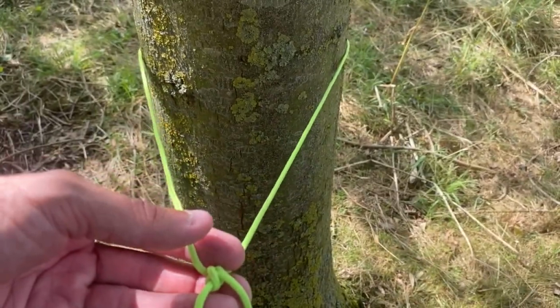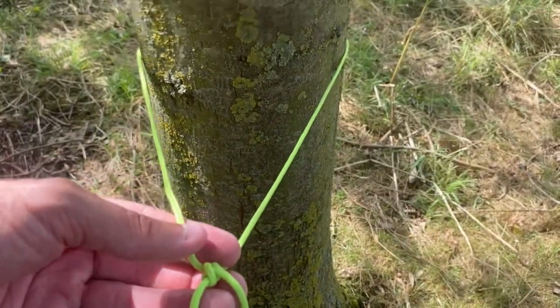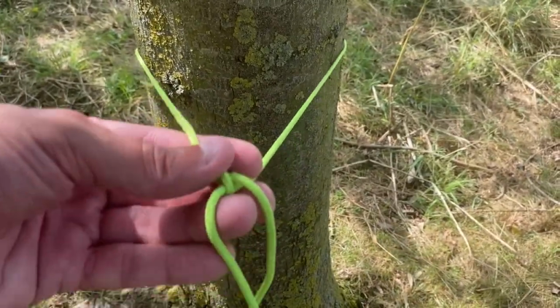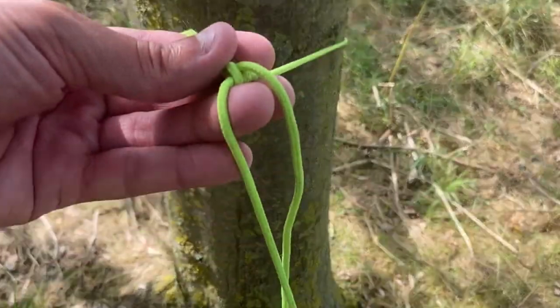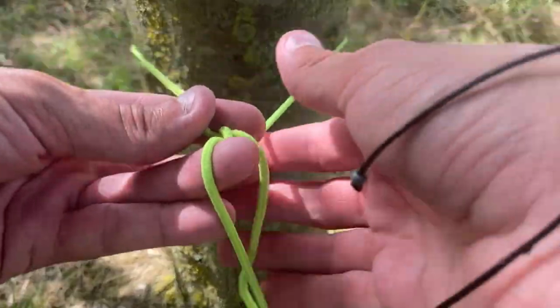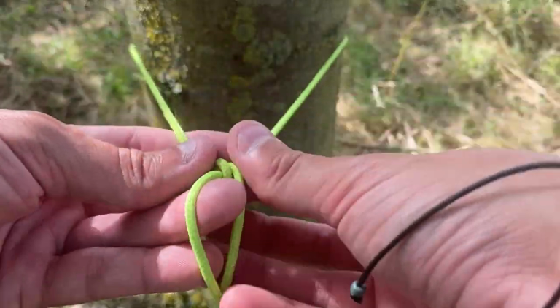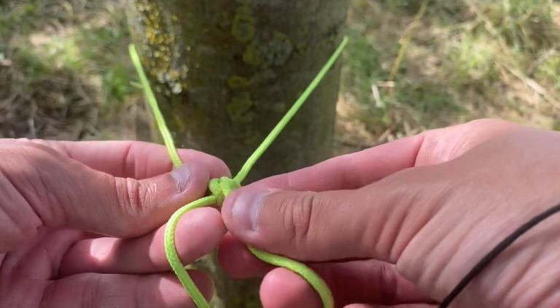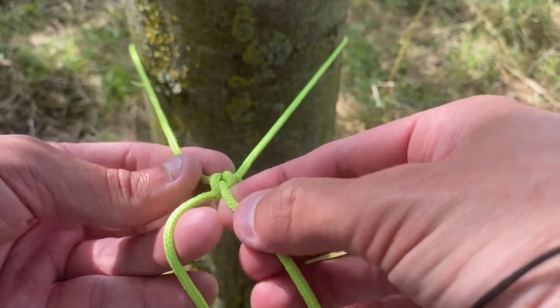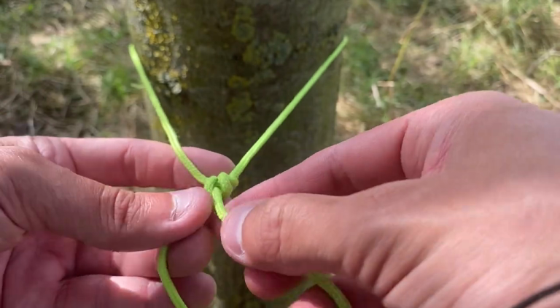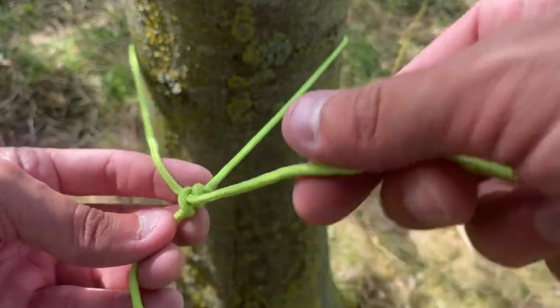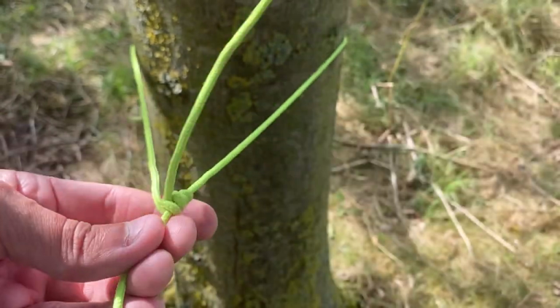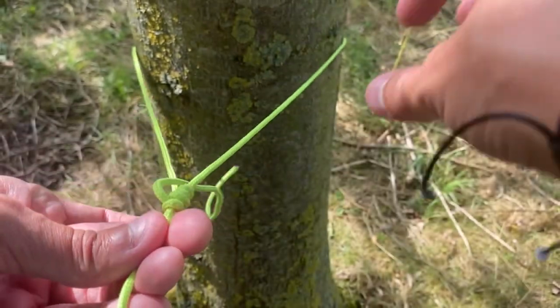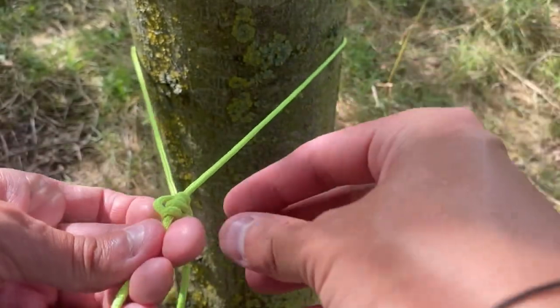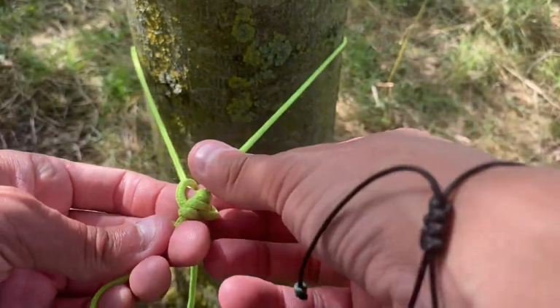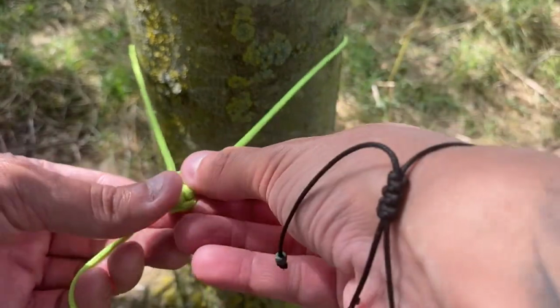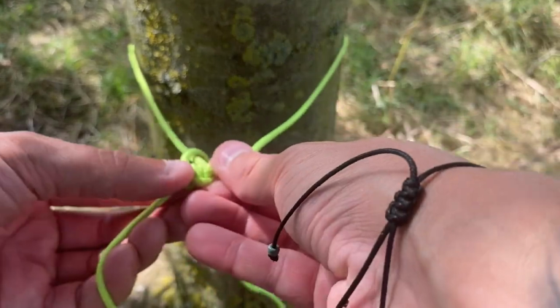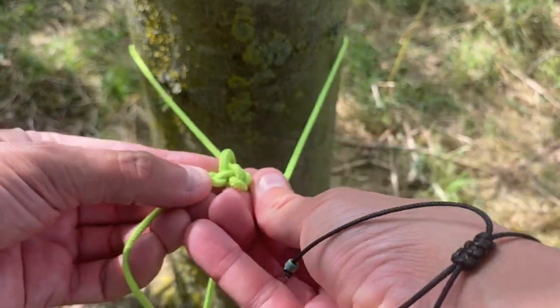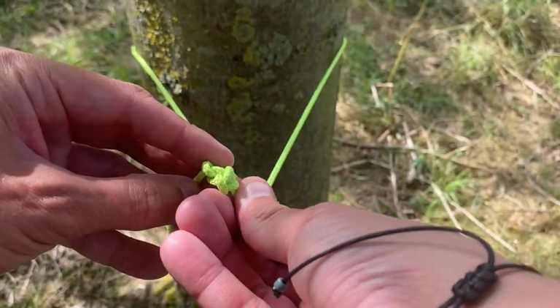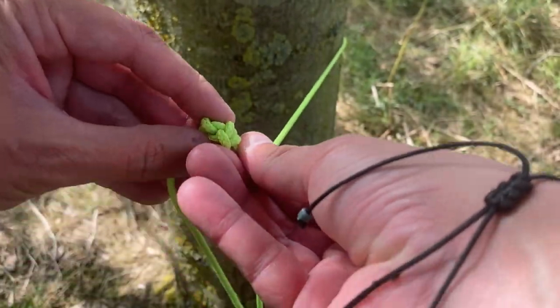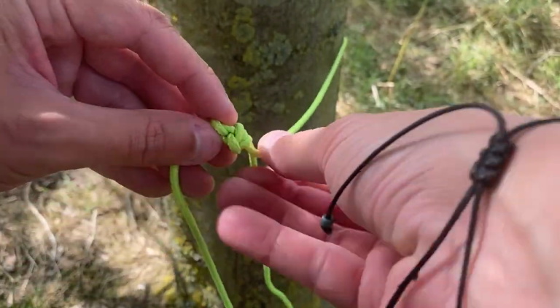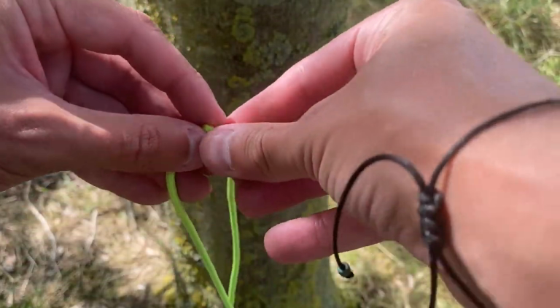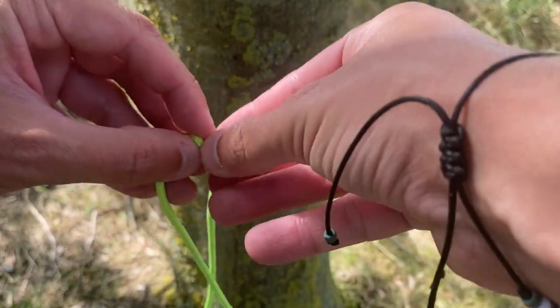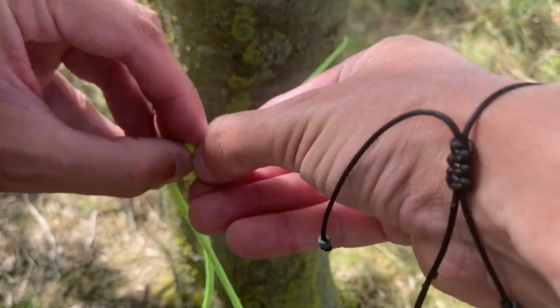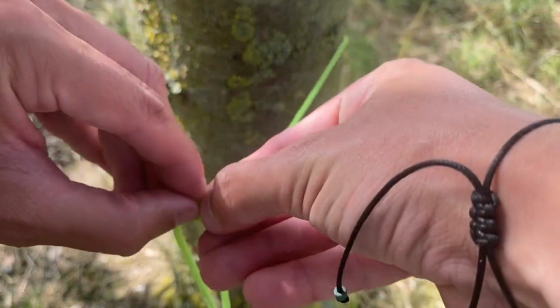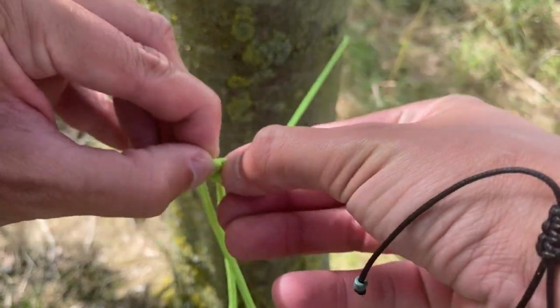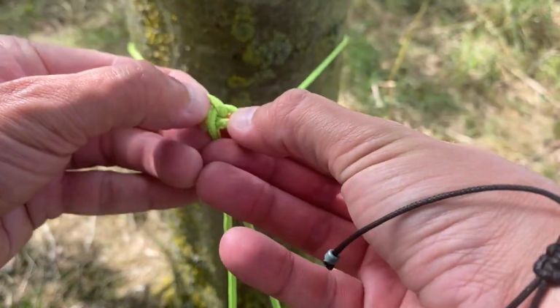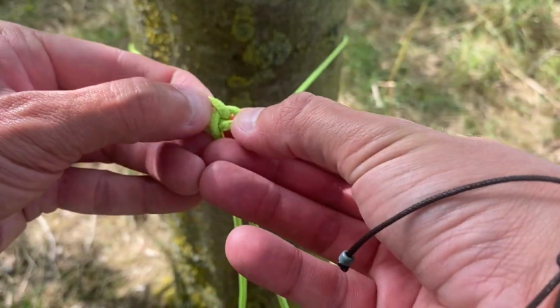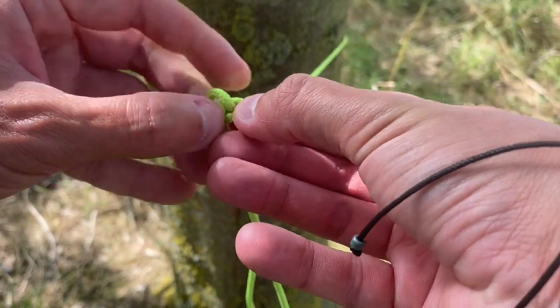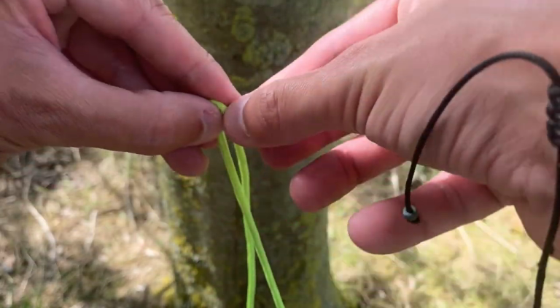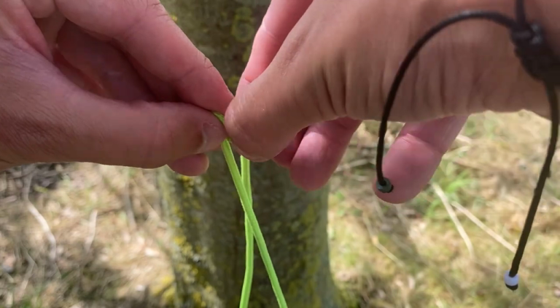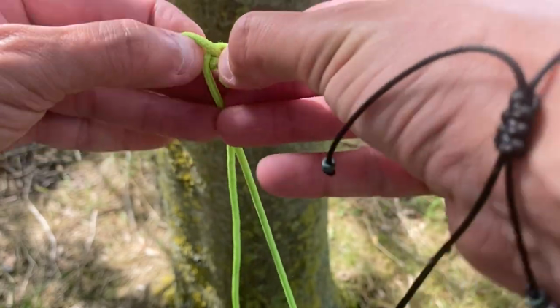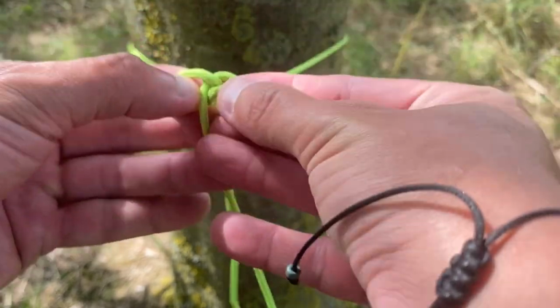Undoing the knot is also very easy. You literally just pull one of the strands and it comes apart.